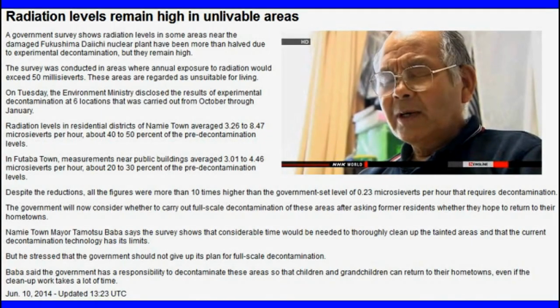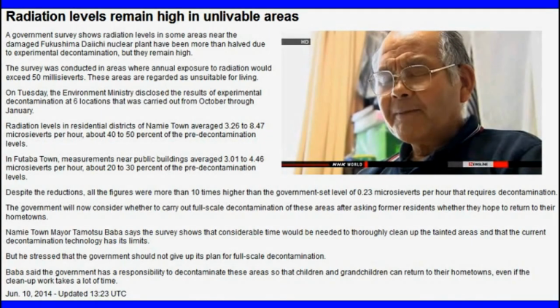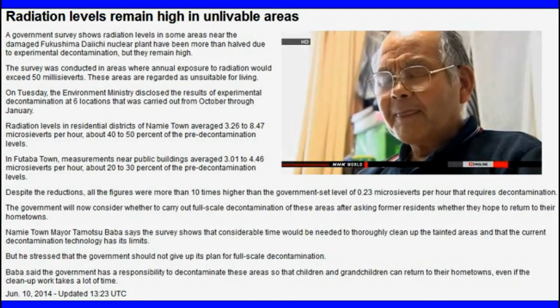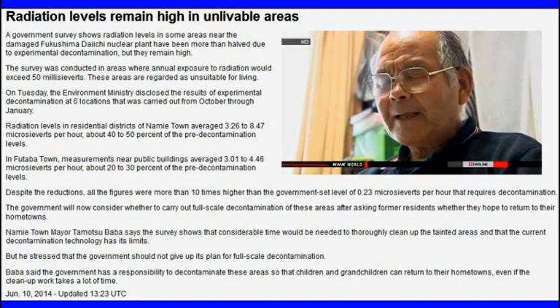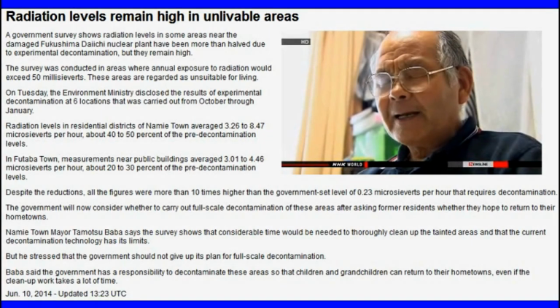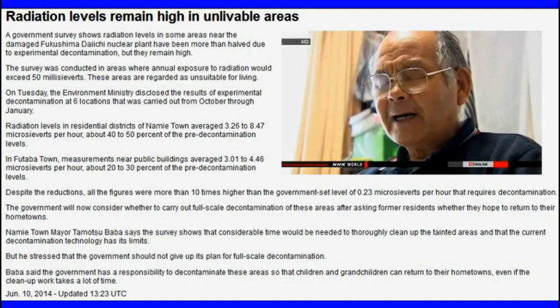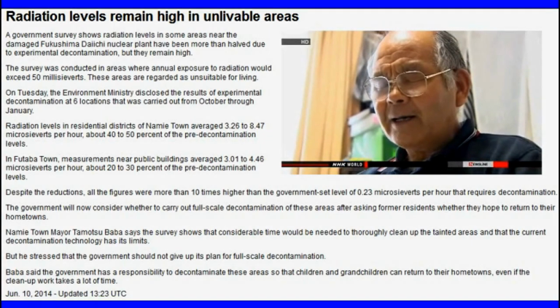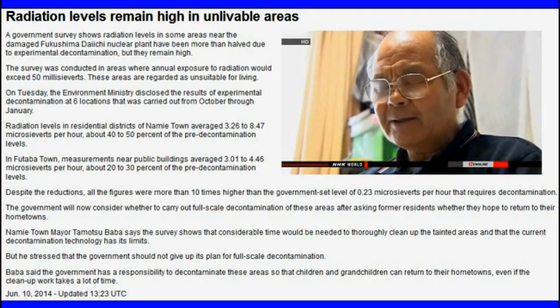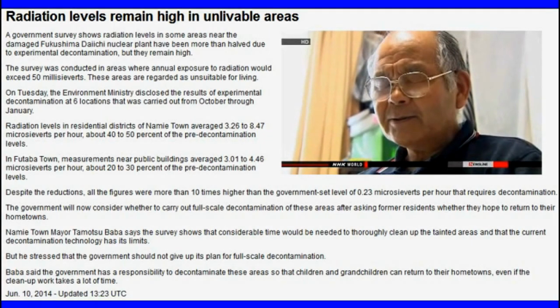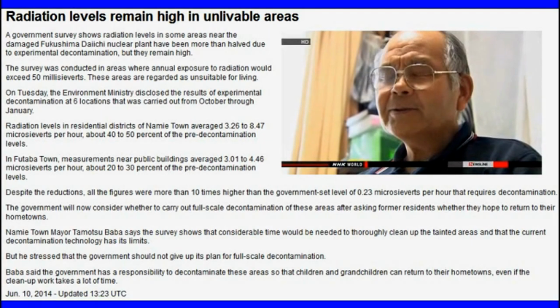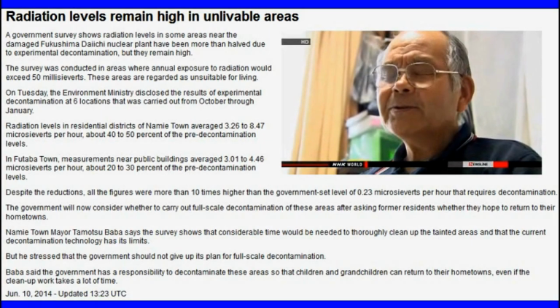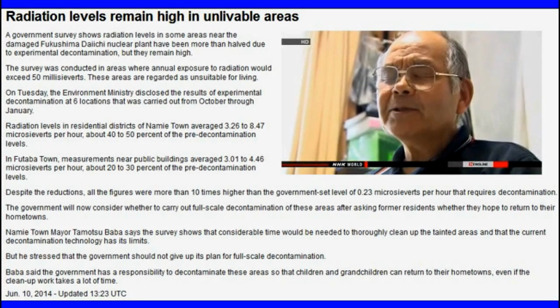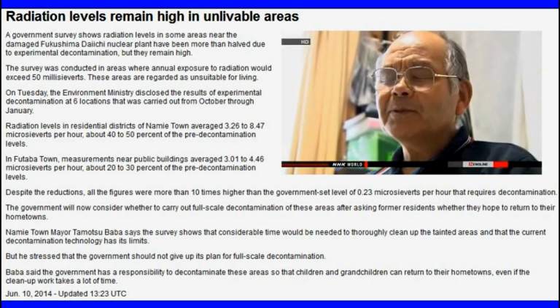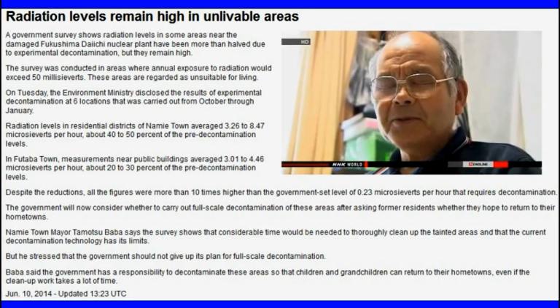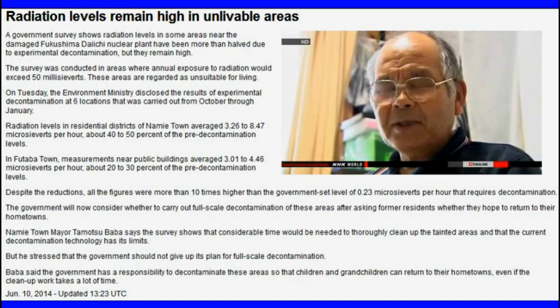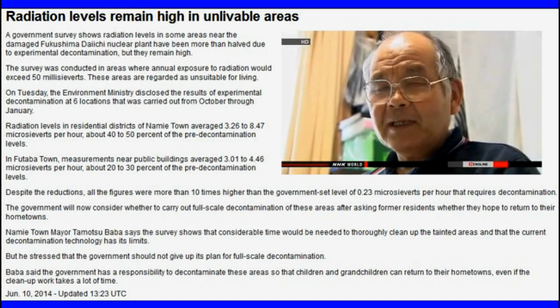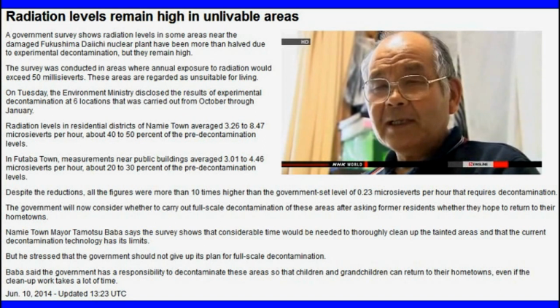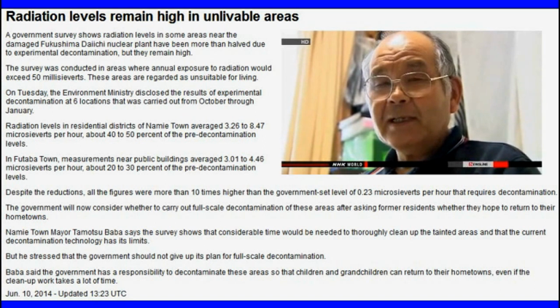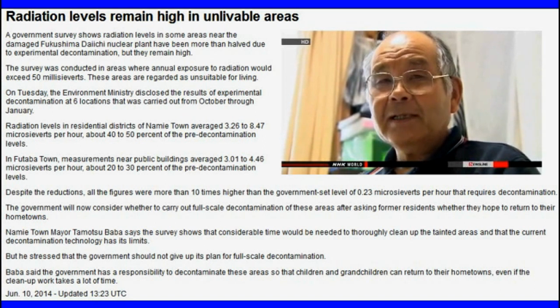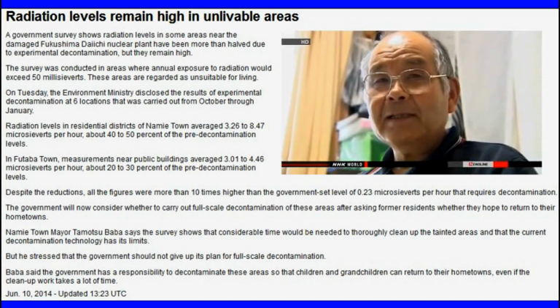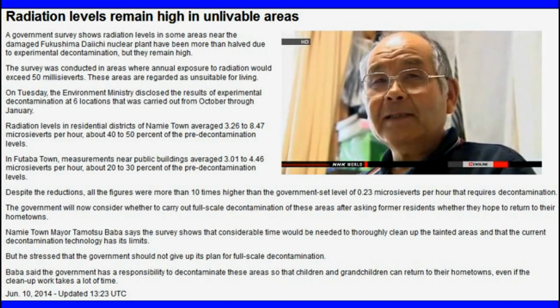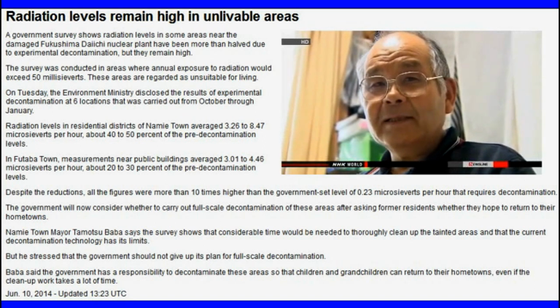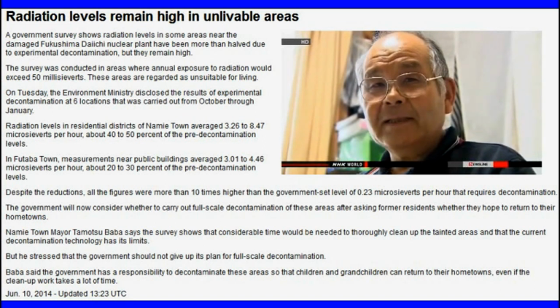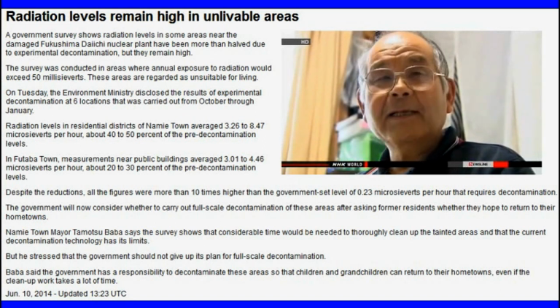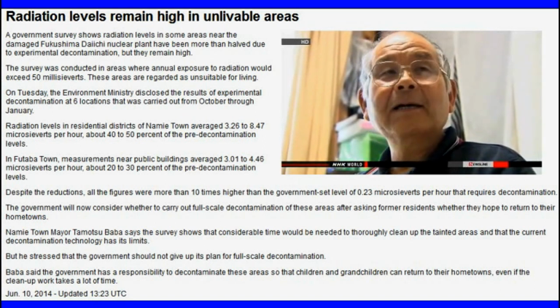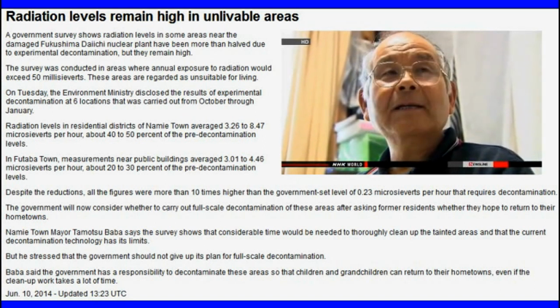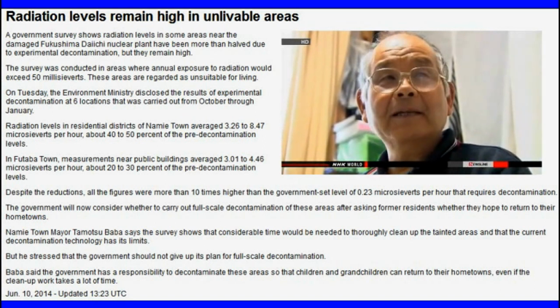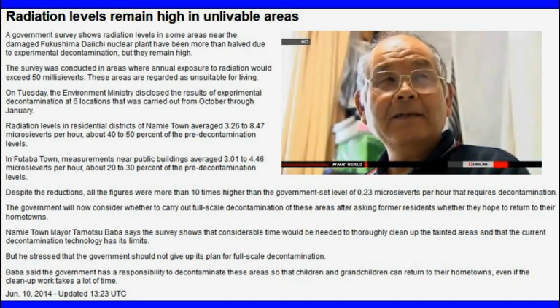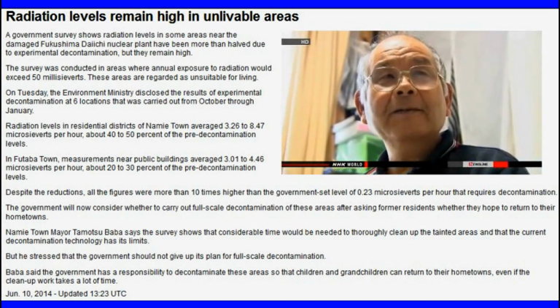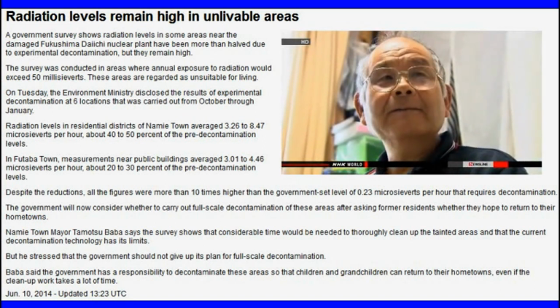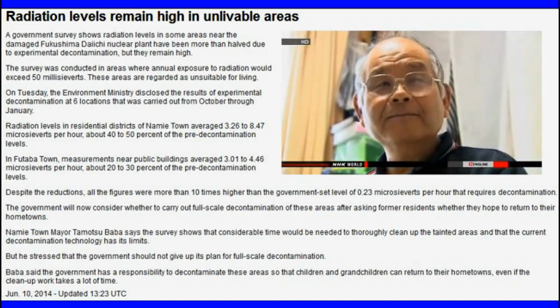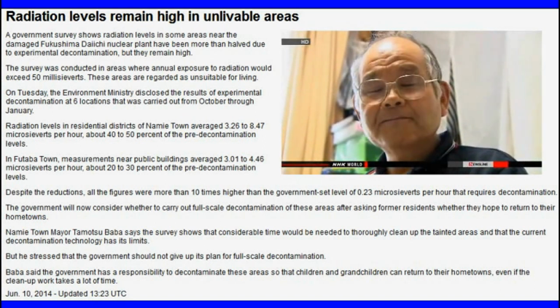One resident said: 'I don't feel like going back even if the trial decontamination work succeeded in reducing the radiation.'